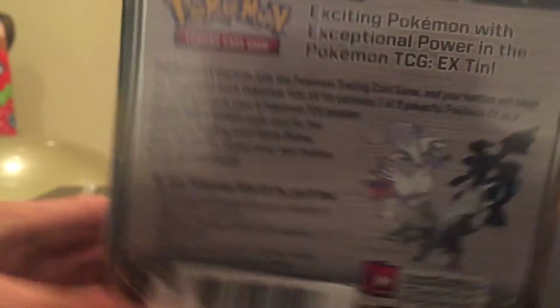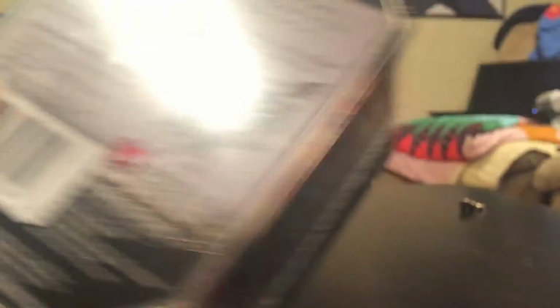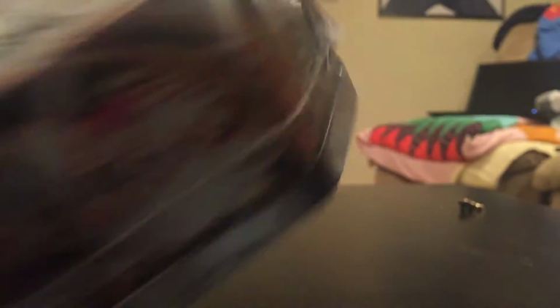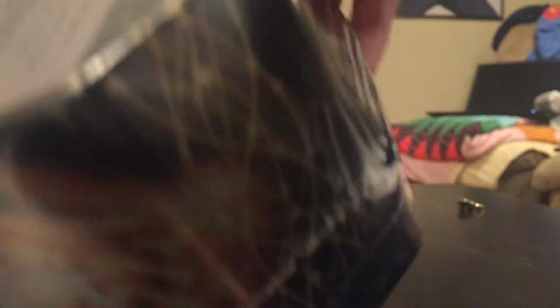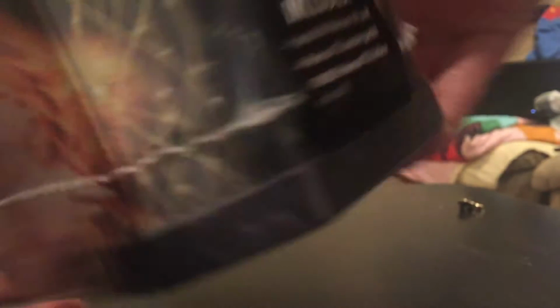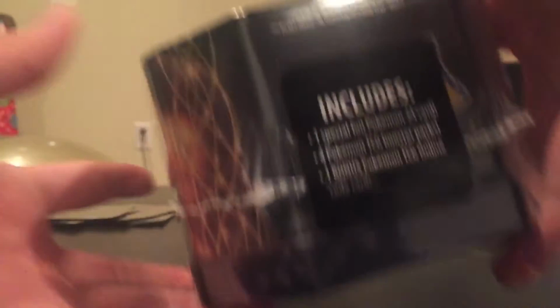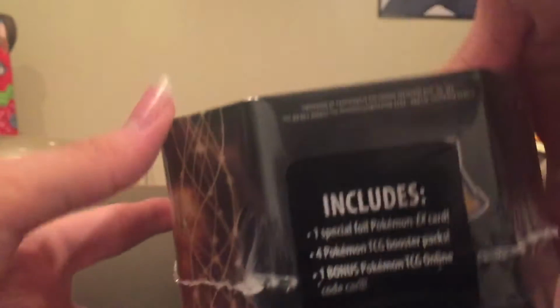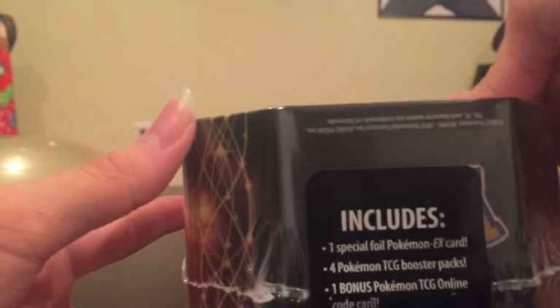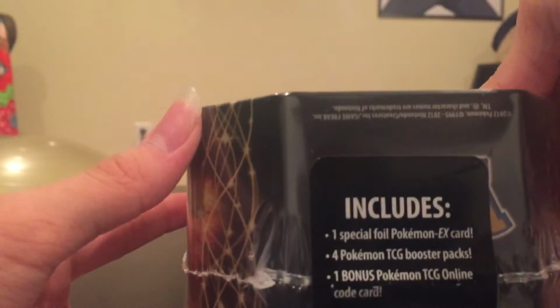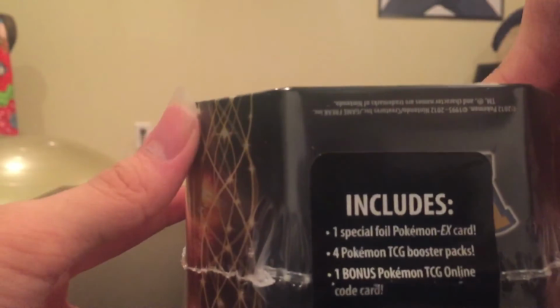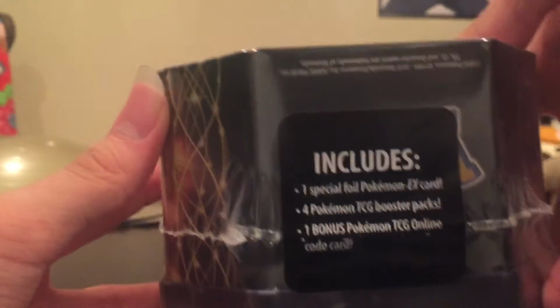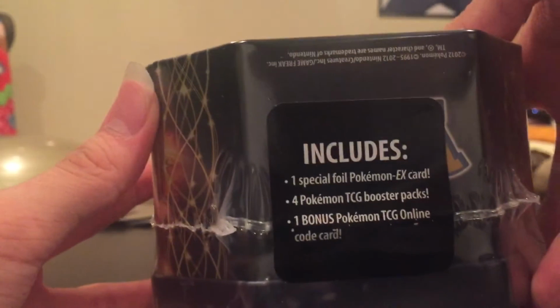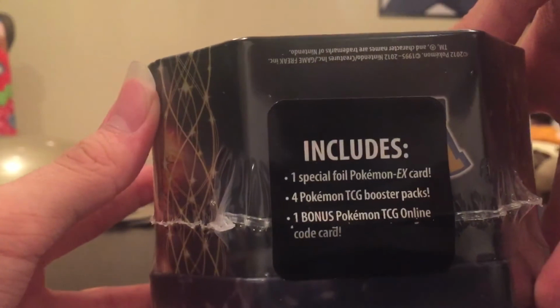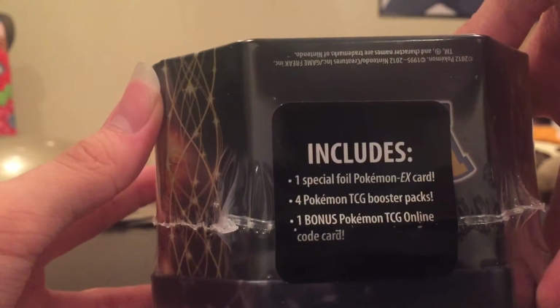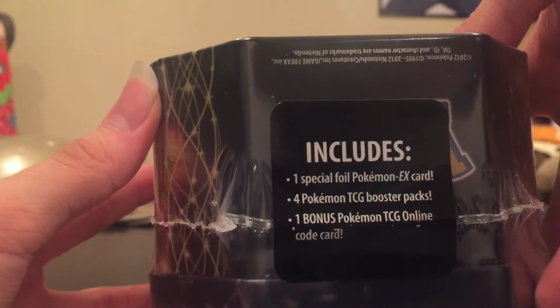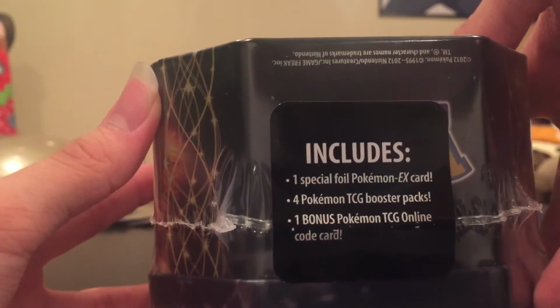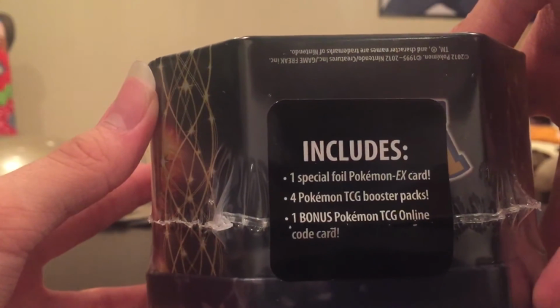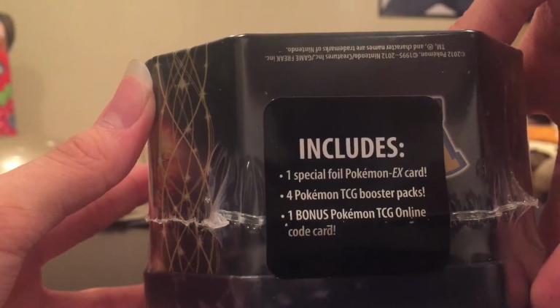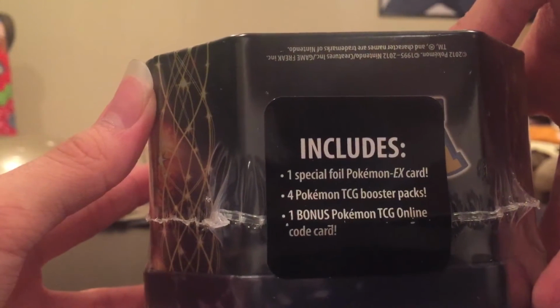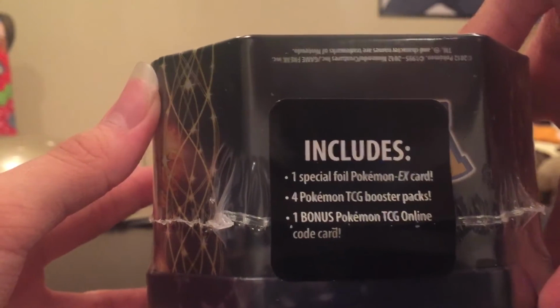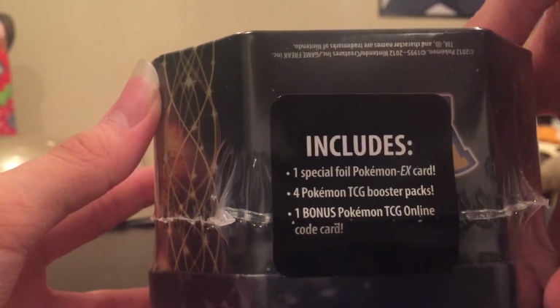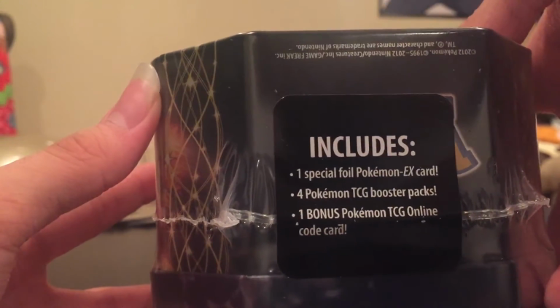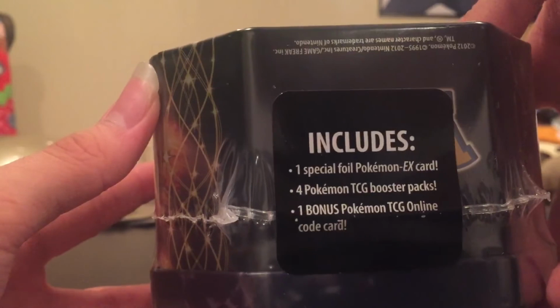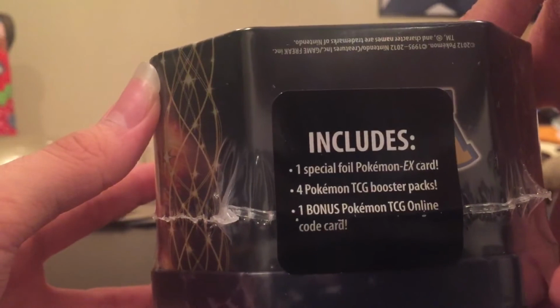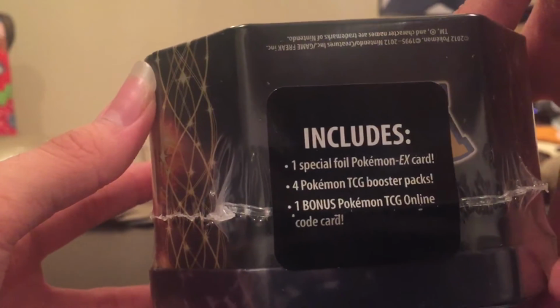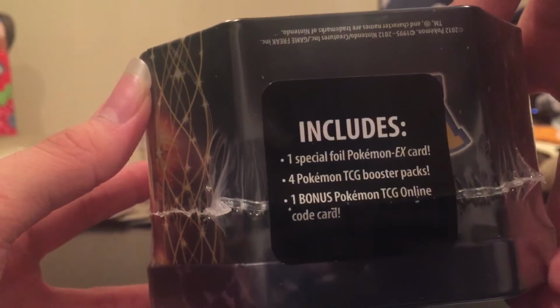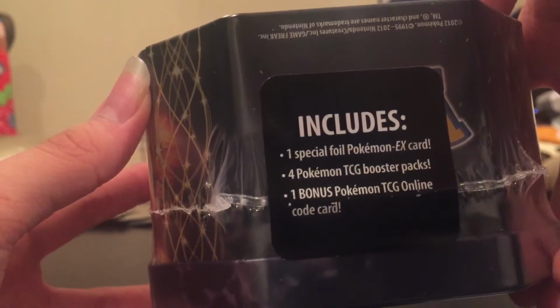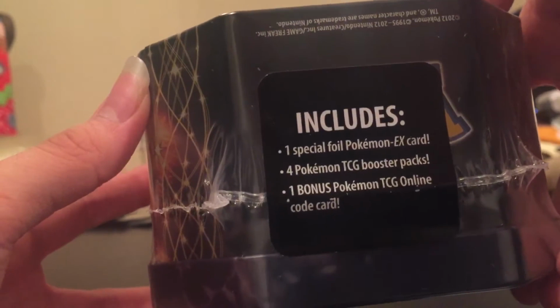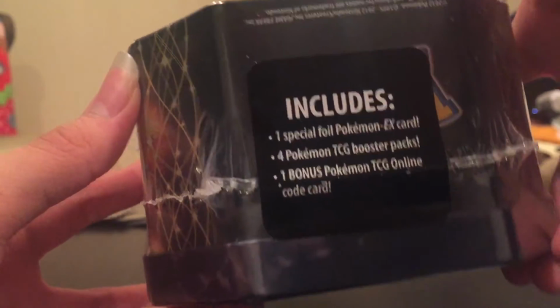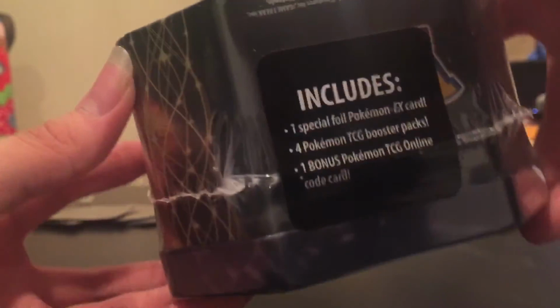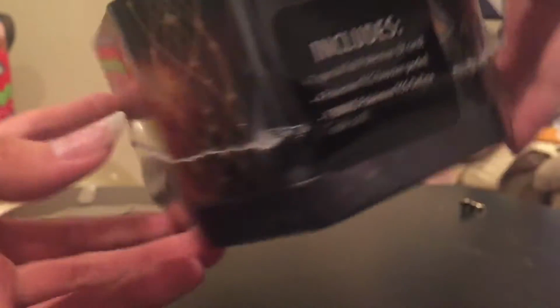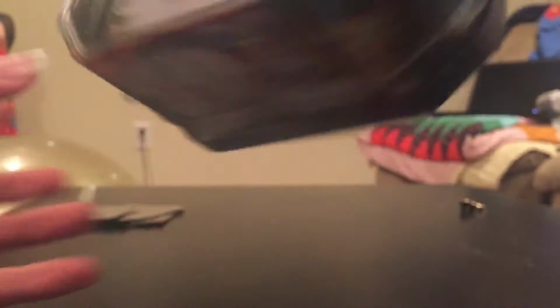And as you can see, in the tin you'll find the special foil card — Zekrom EX — four Pokemon booster packs, and a bonus online card.